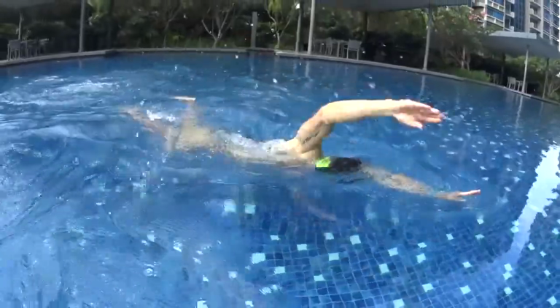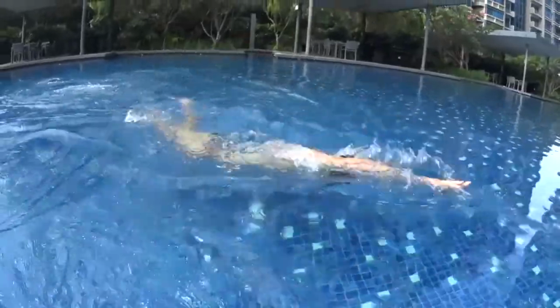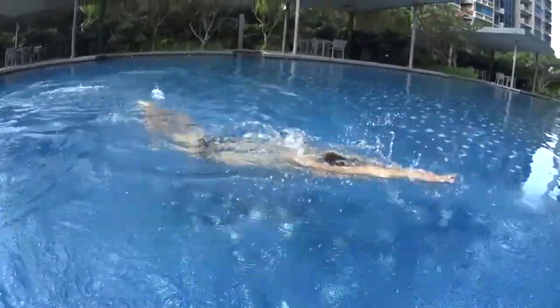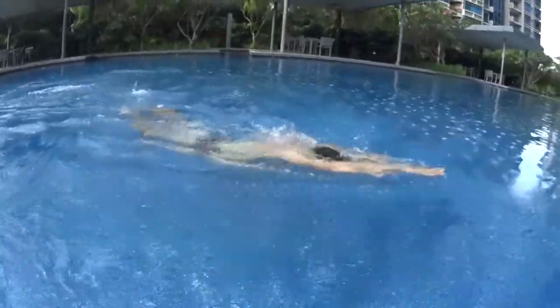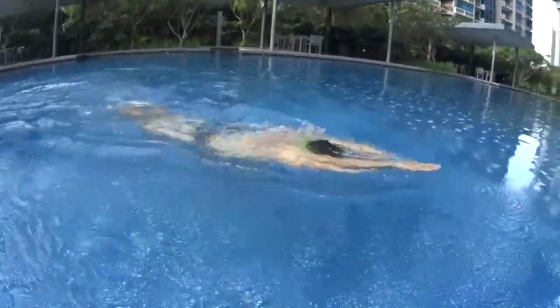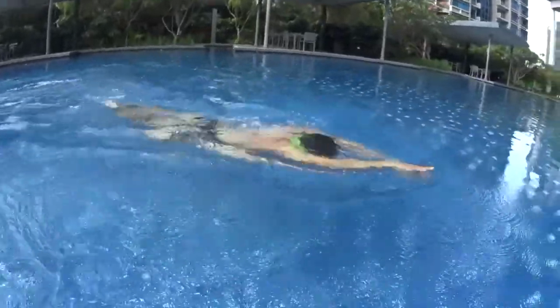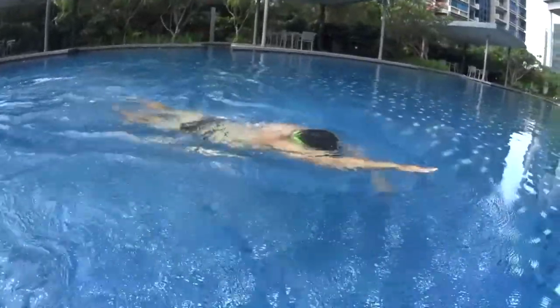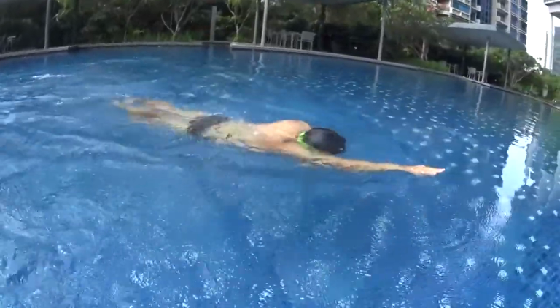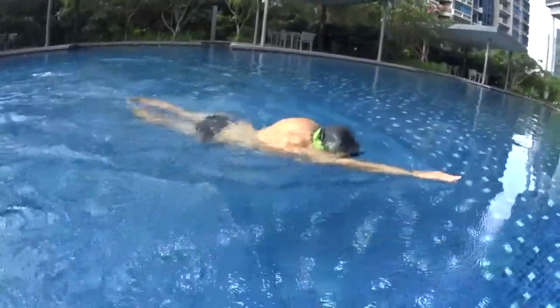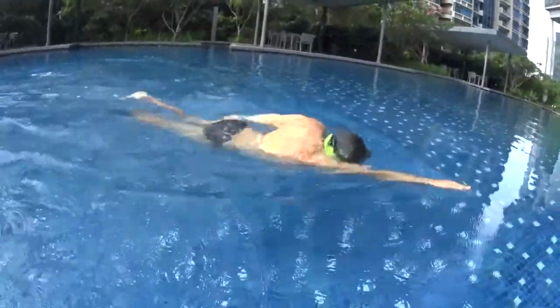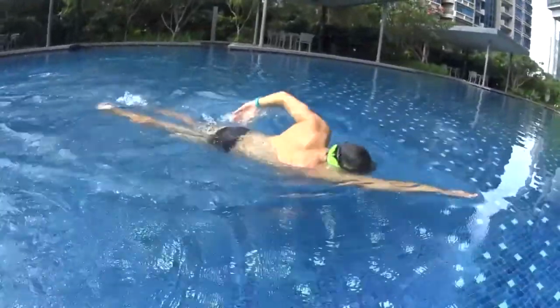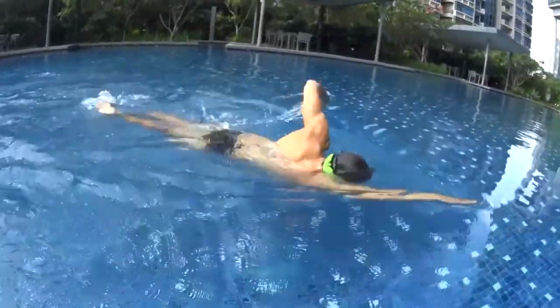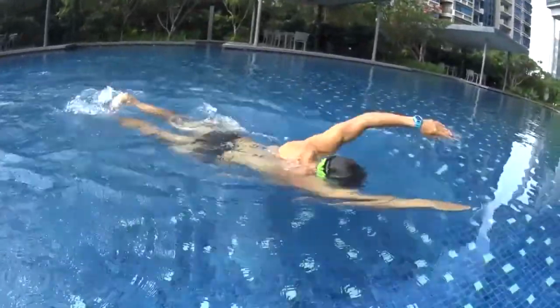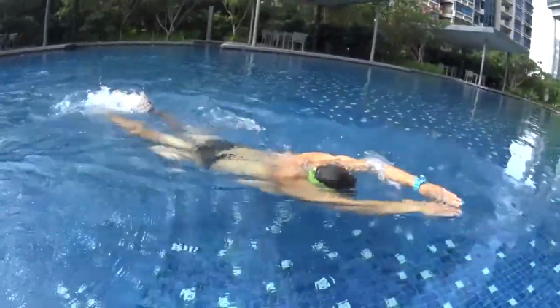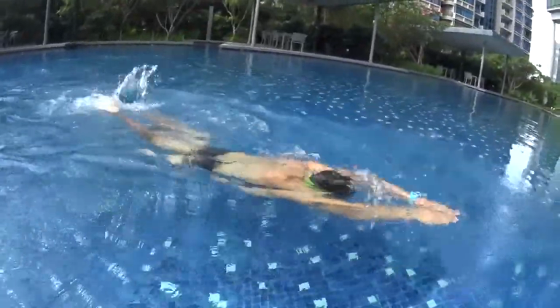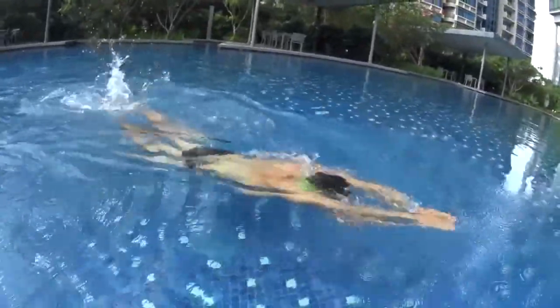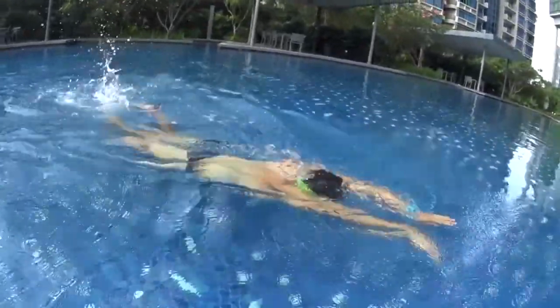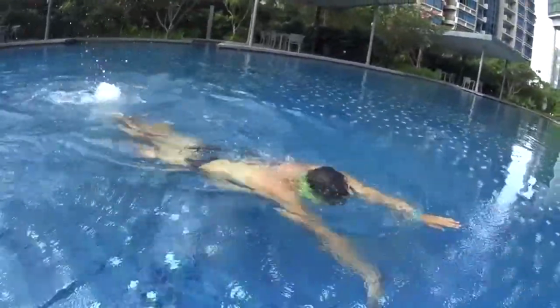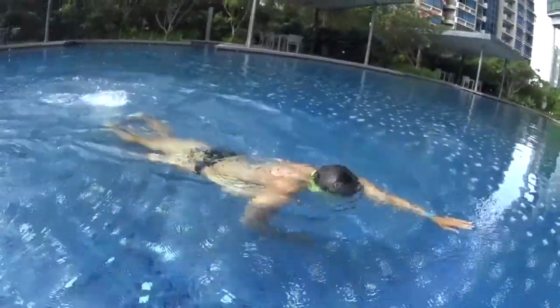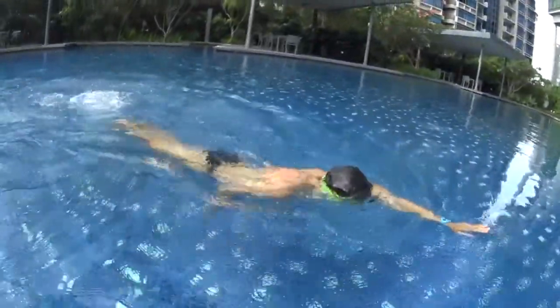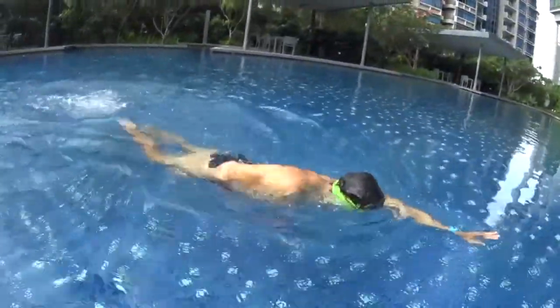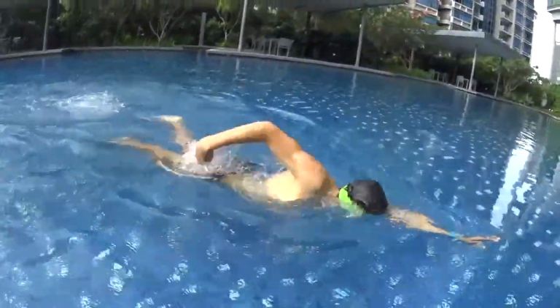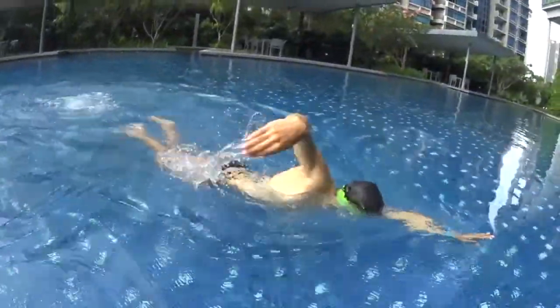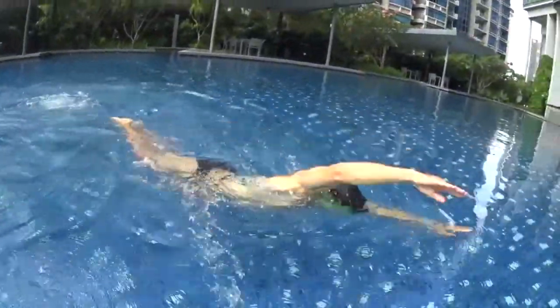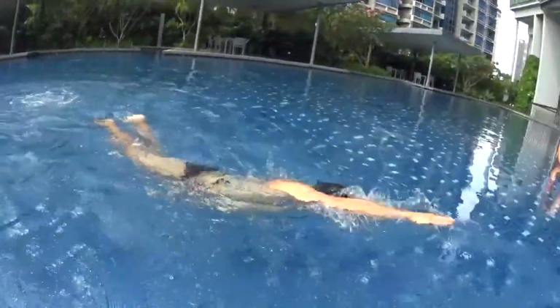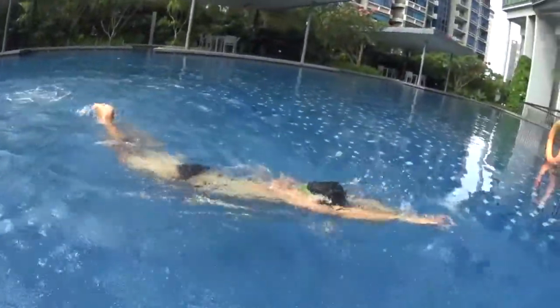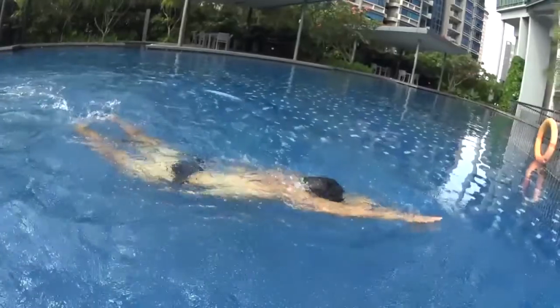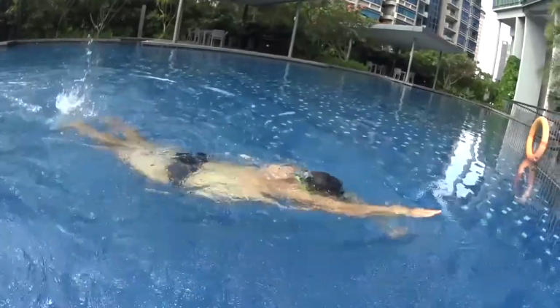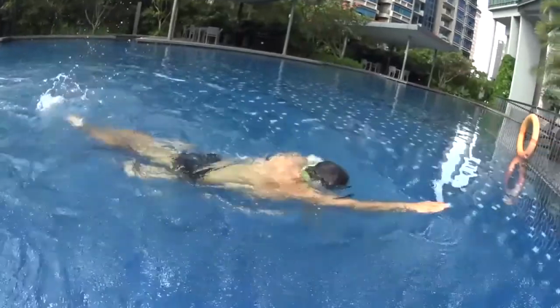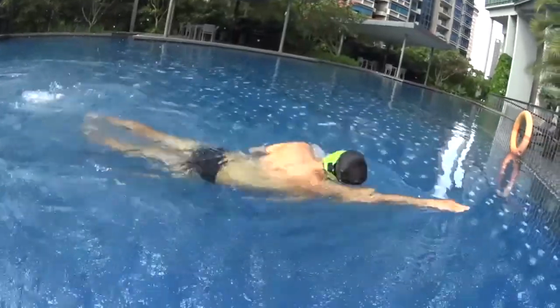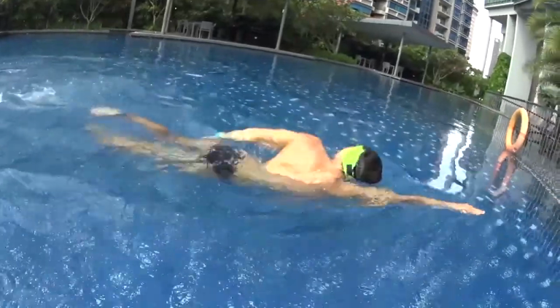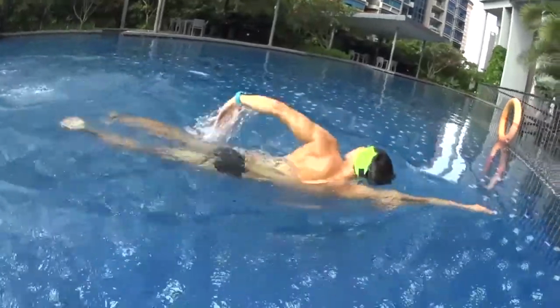As you can see, the hands always stay on the surface of the water. I swim slowly and easy.